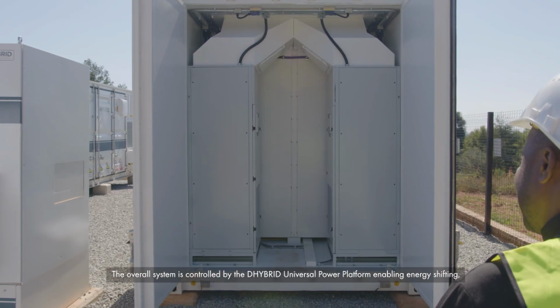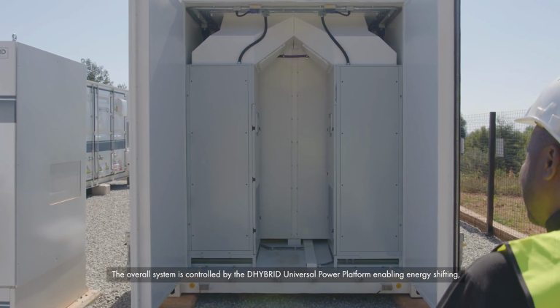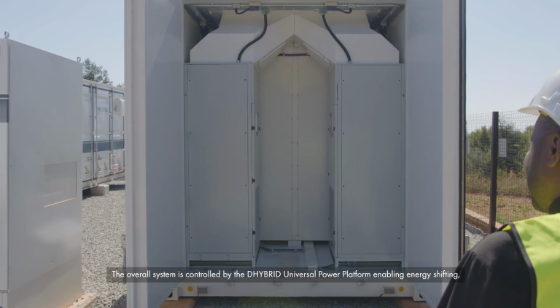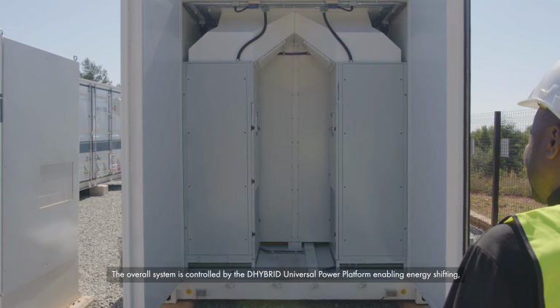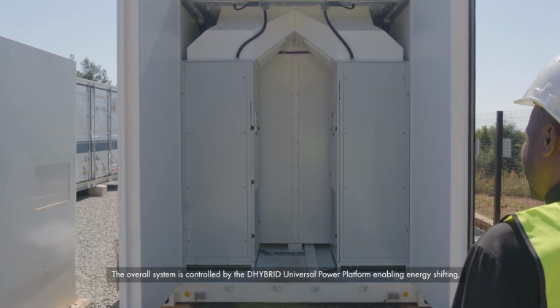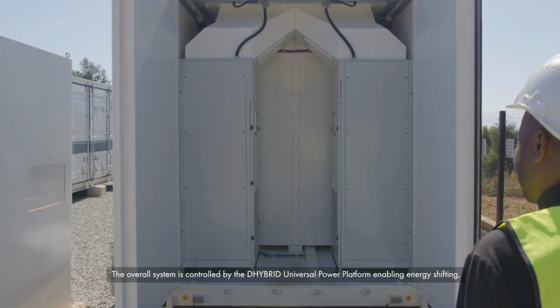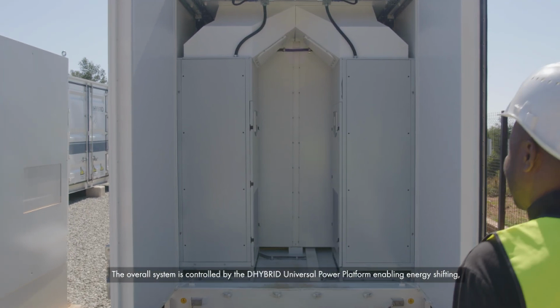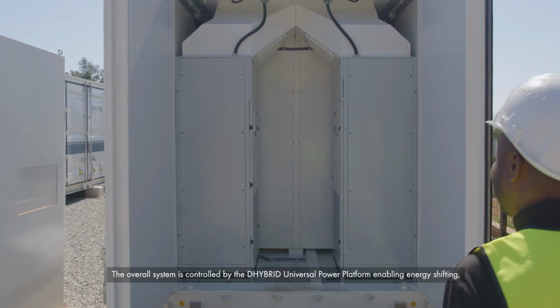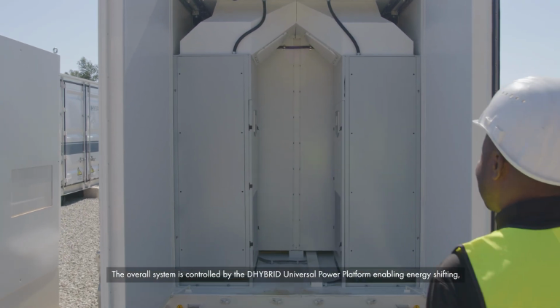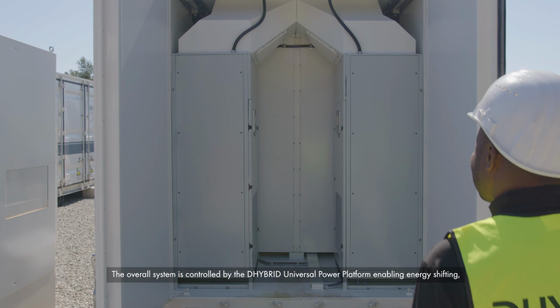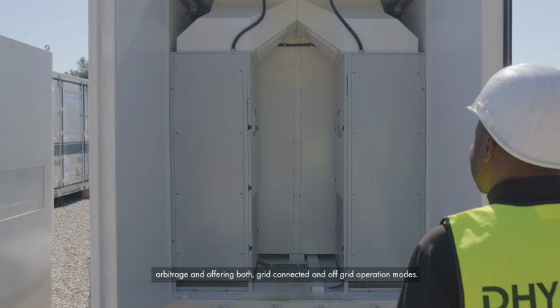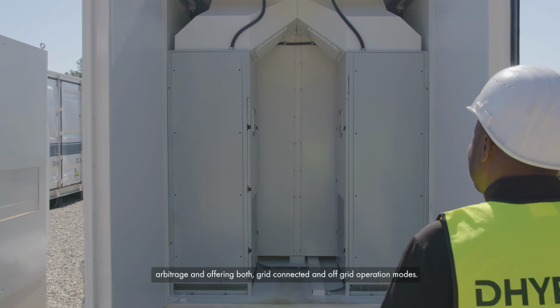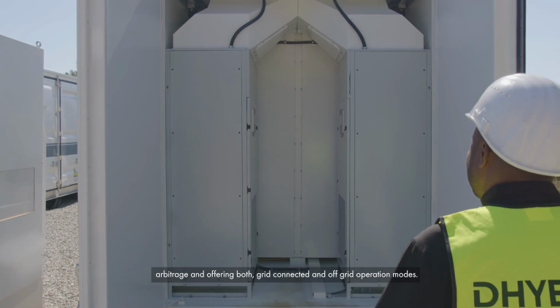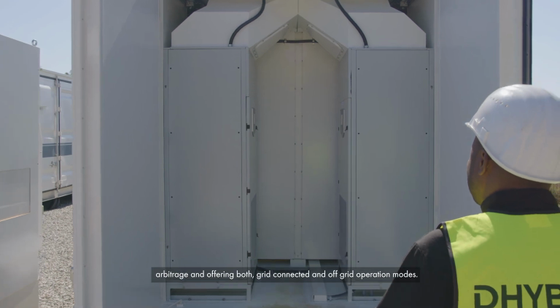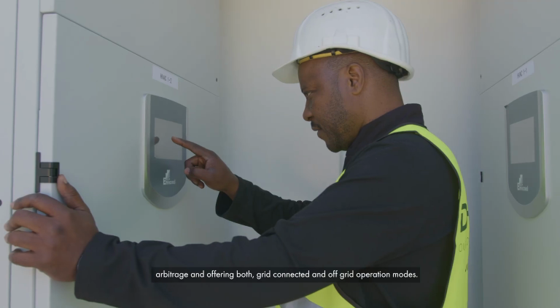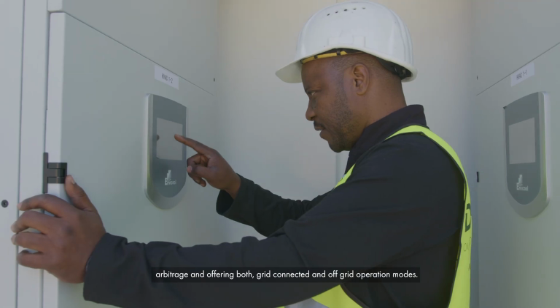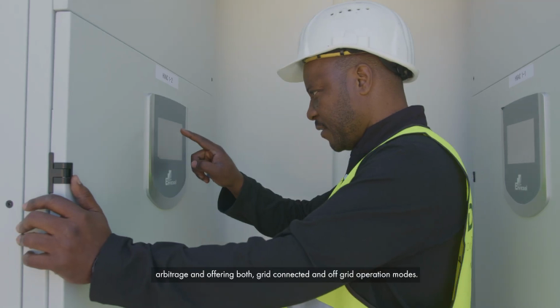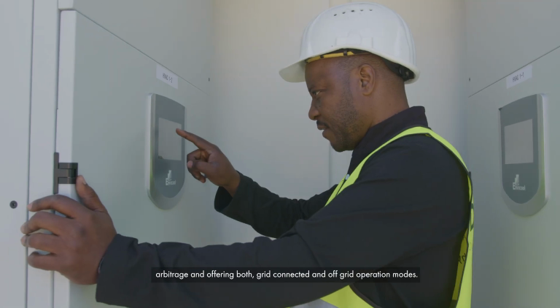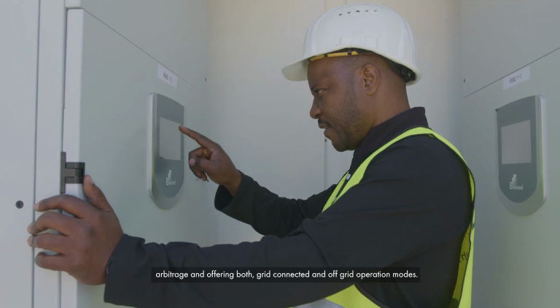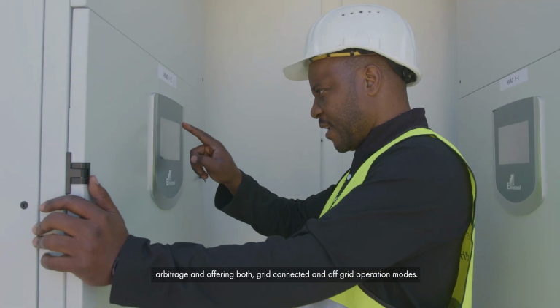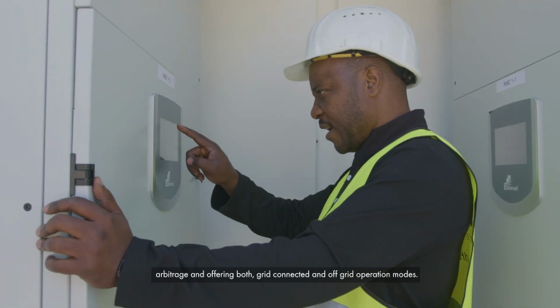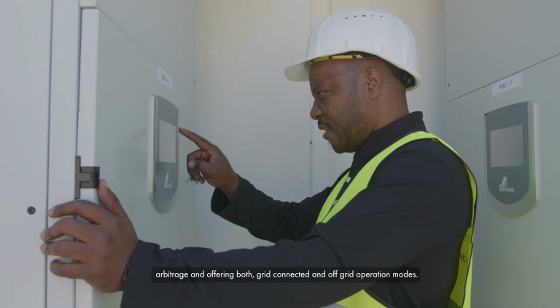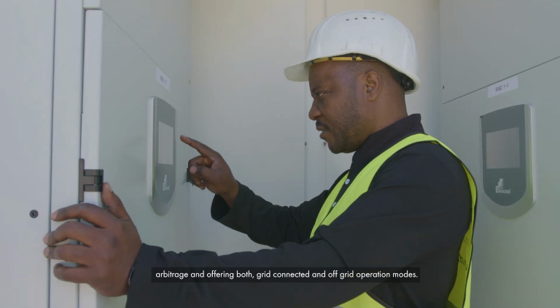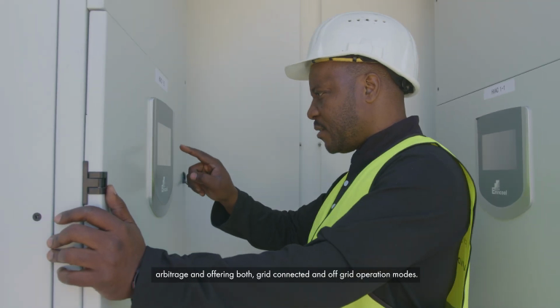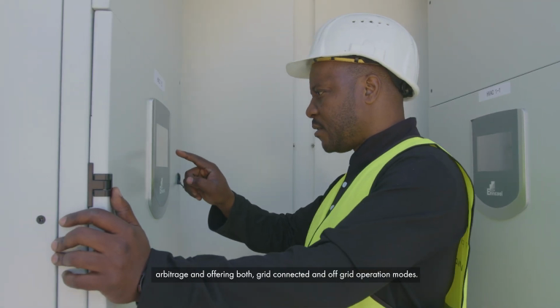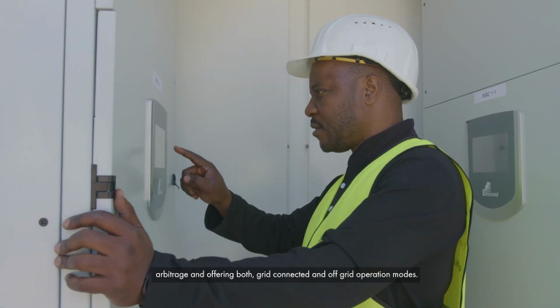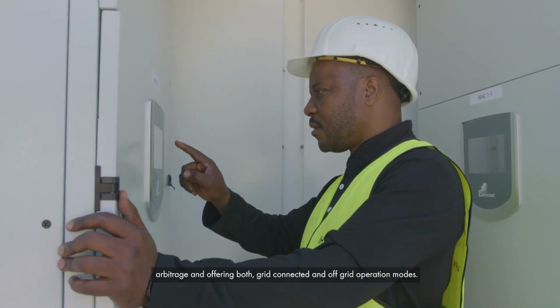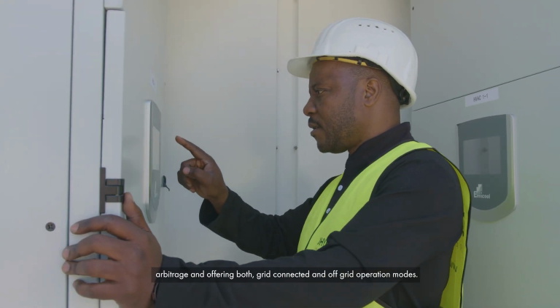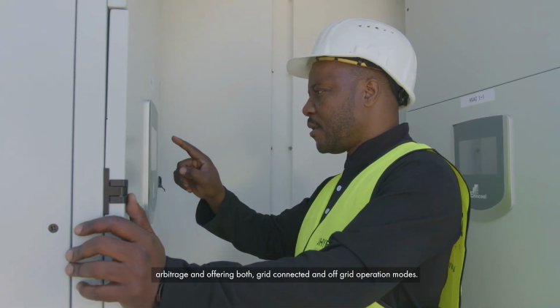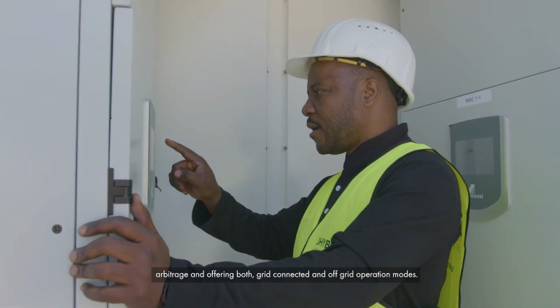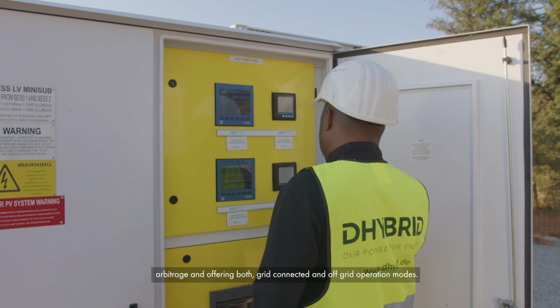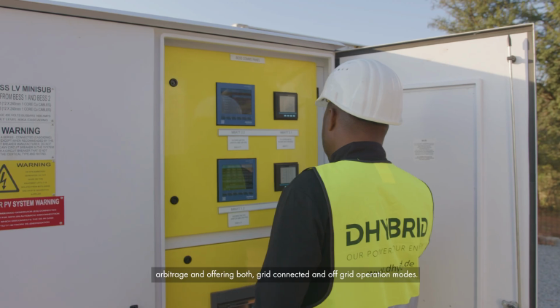The facility also connects with megawatt-scale gas generators and the ESKOM power grid. The overall system is controlled by the D-Hybrid Universal Power Platform, enabling energy shifting, arbitrage and offering both grid-connected and off-grid operation modes.